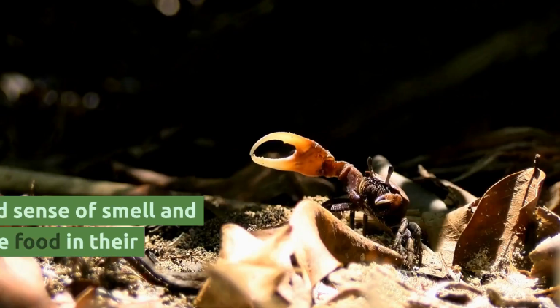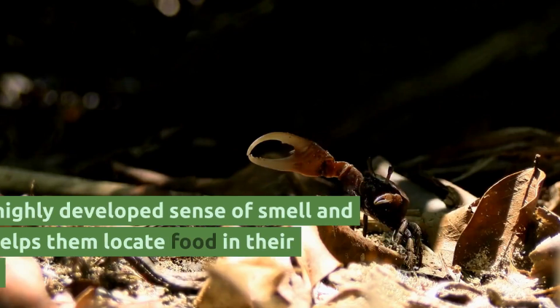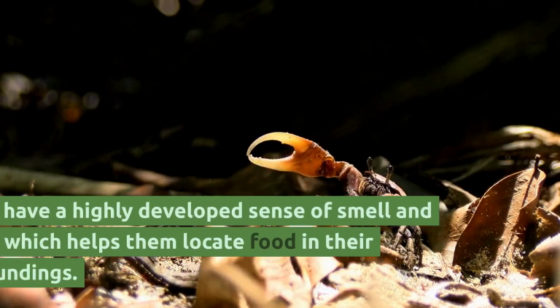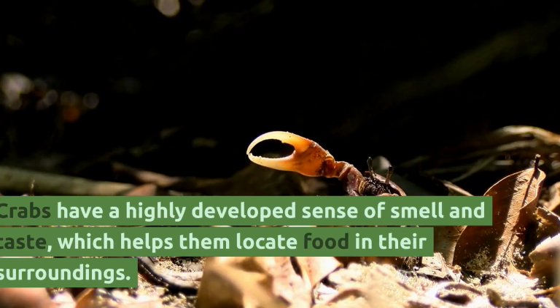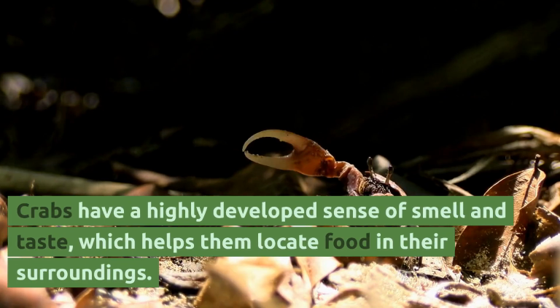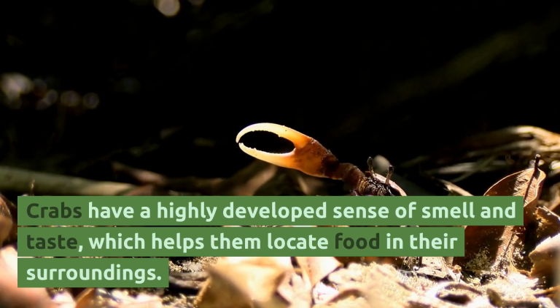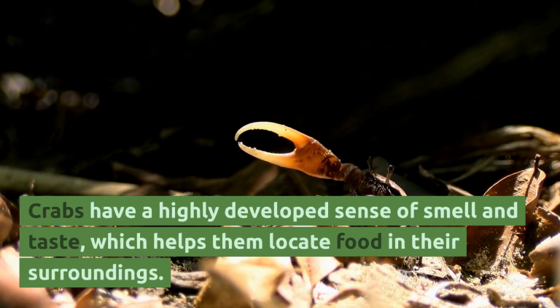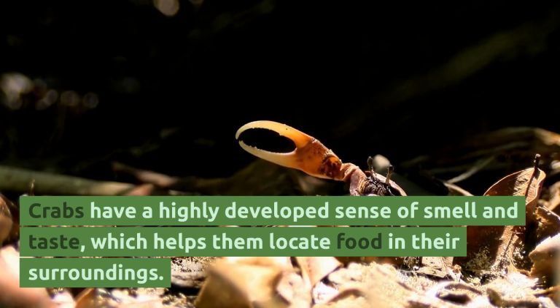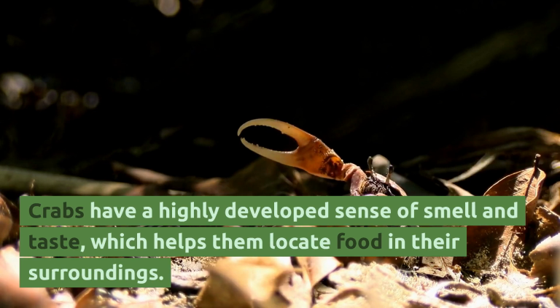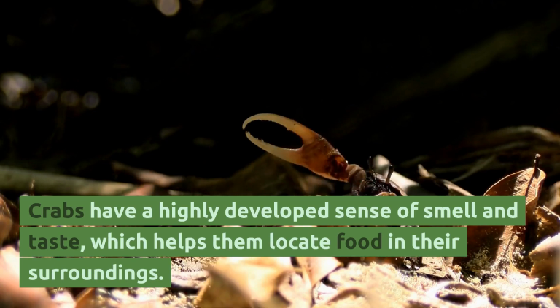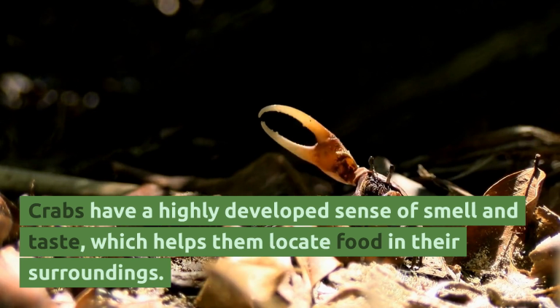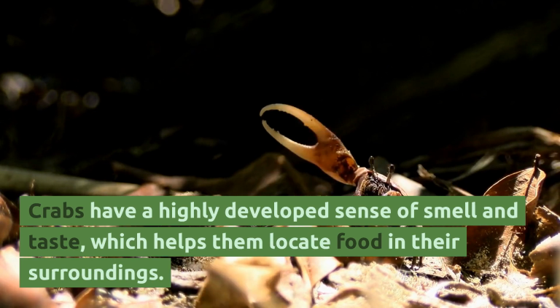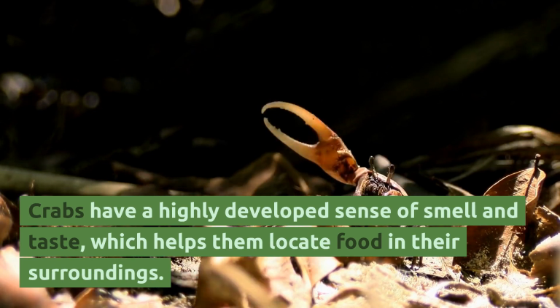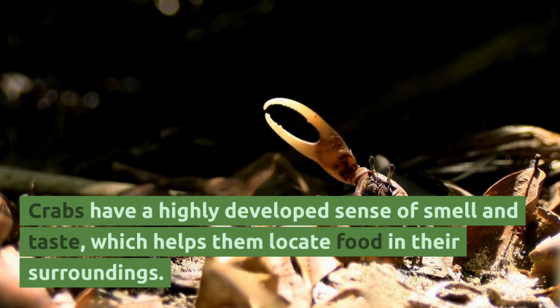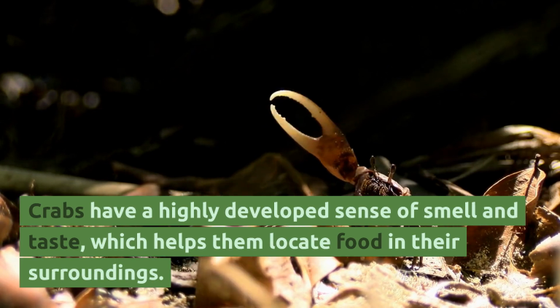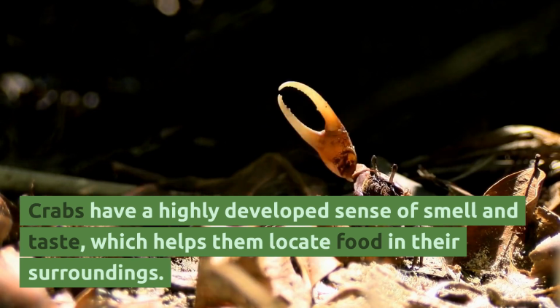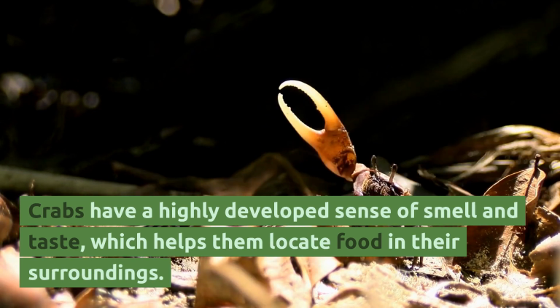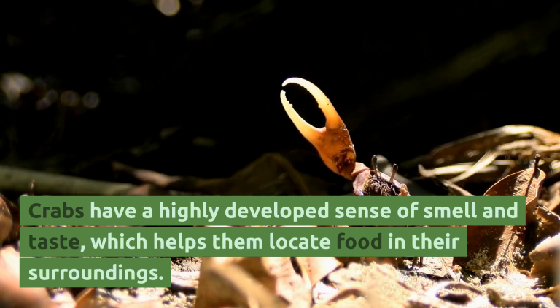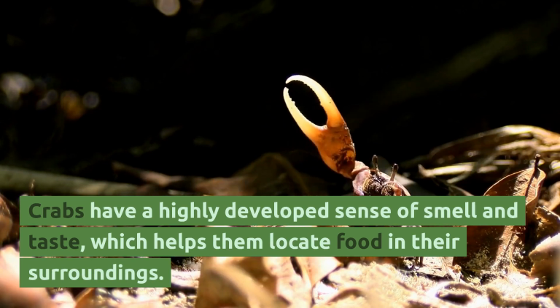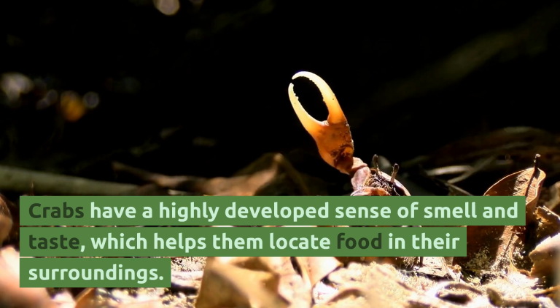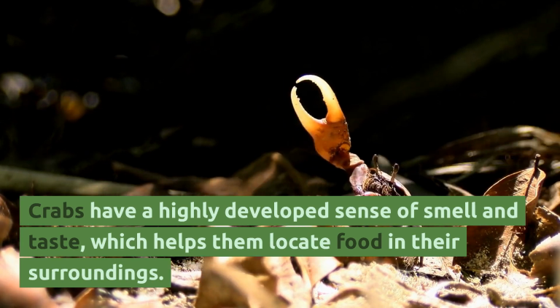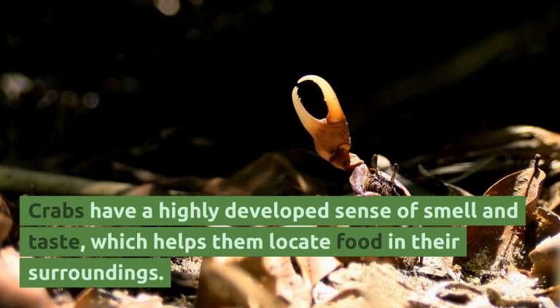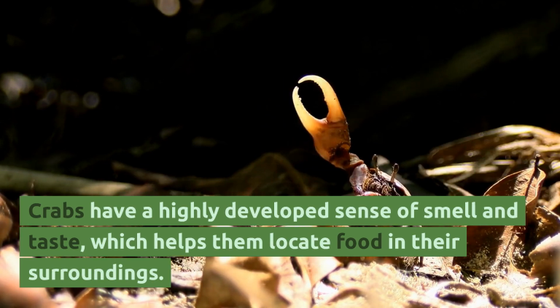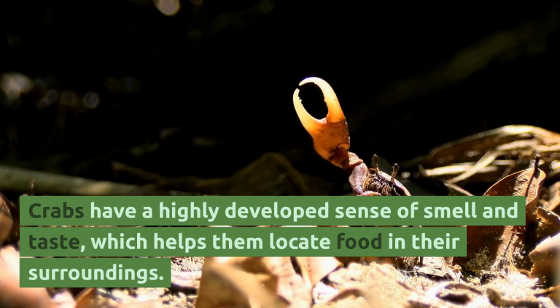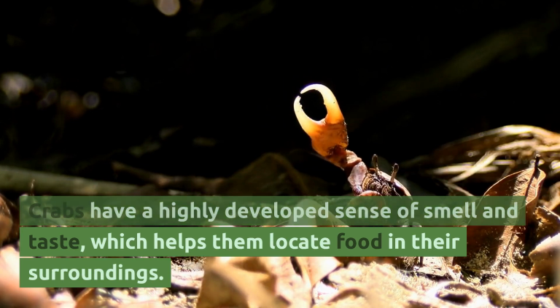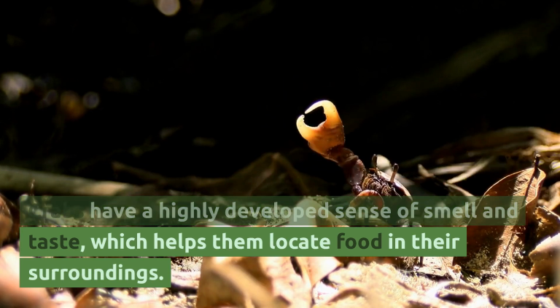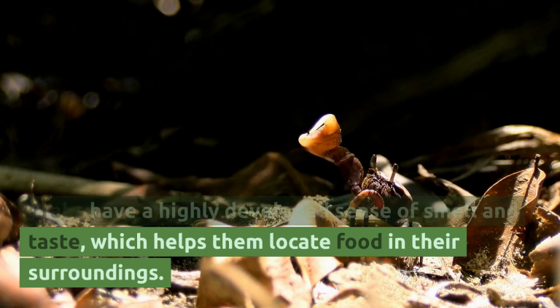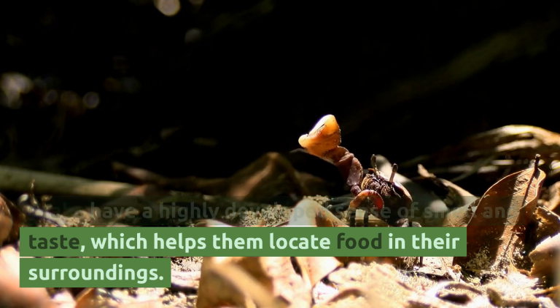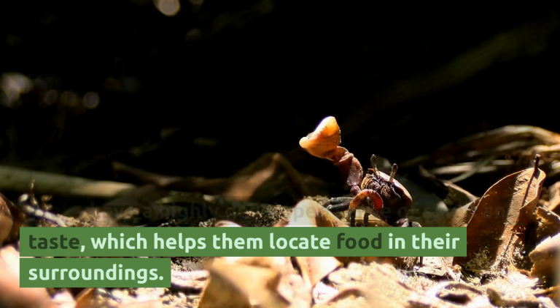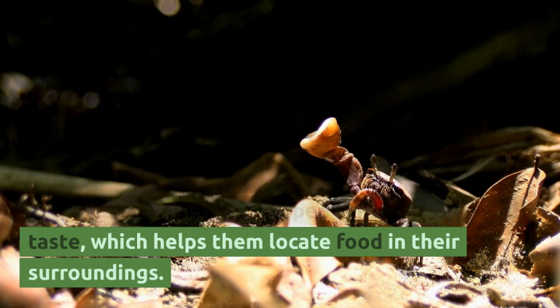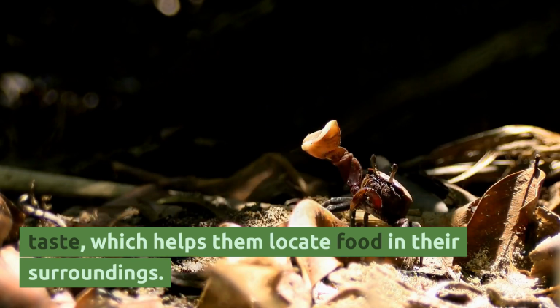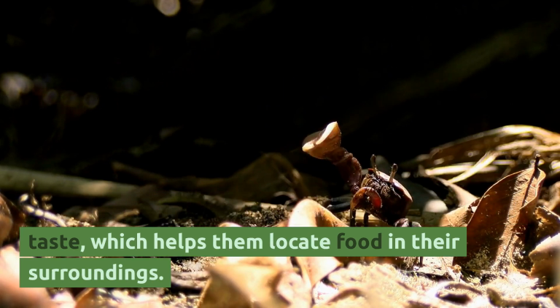Crabs have a highly developed sense of smell and taste, which helps them locate food in their surroundings.